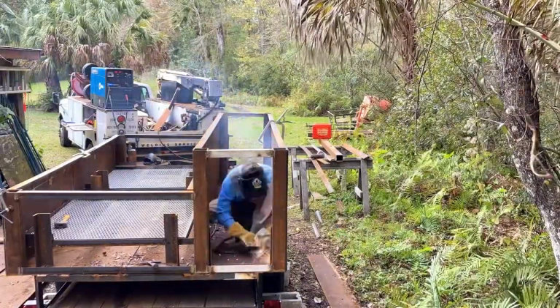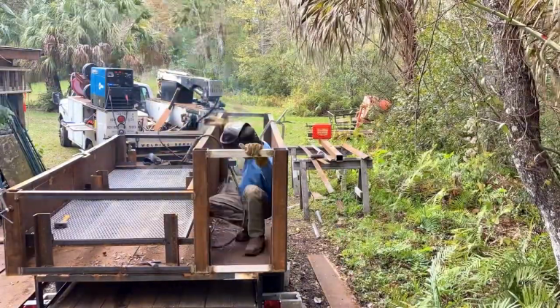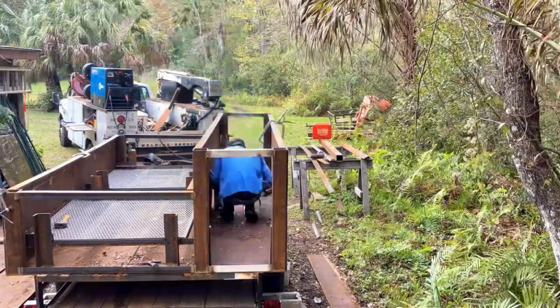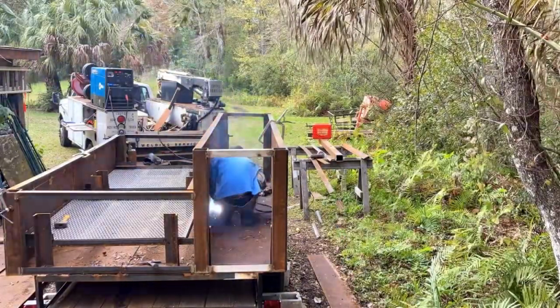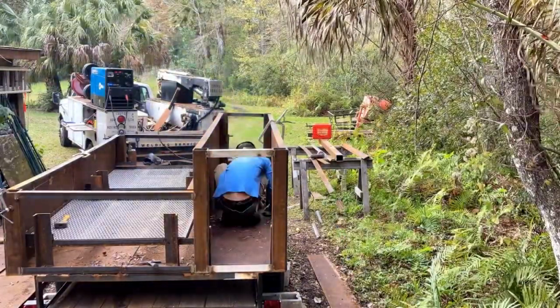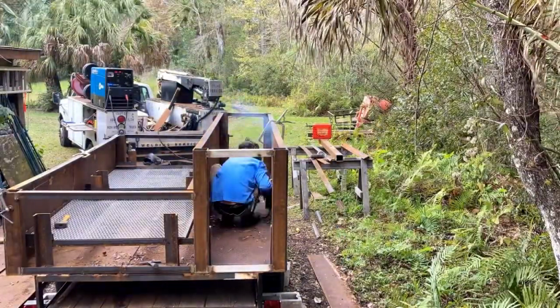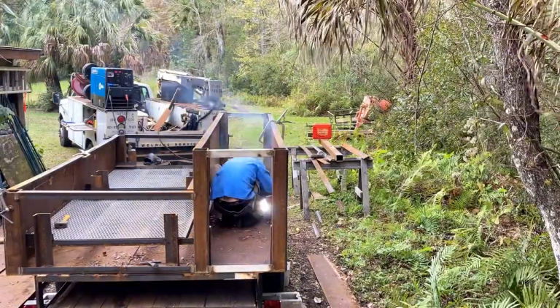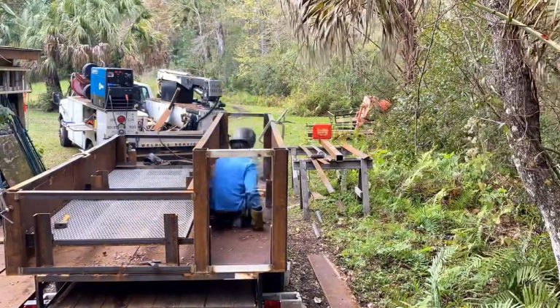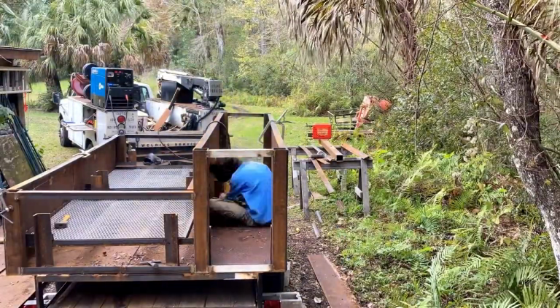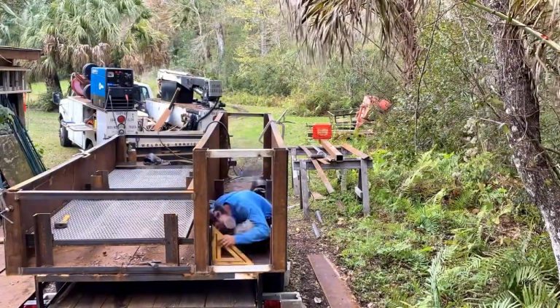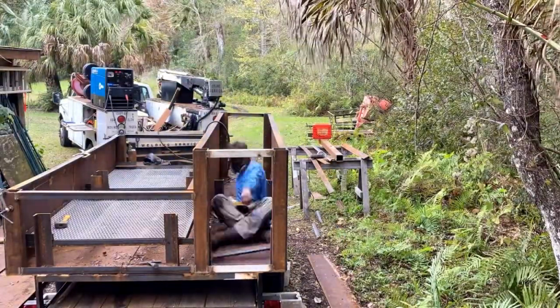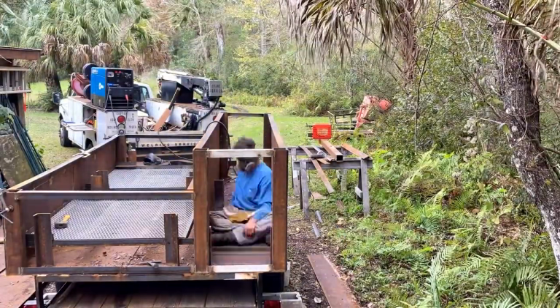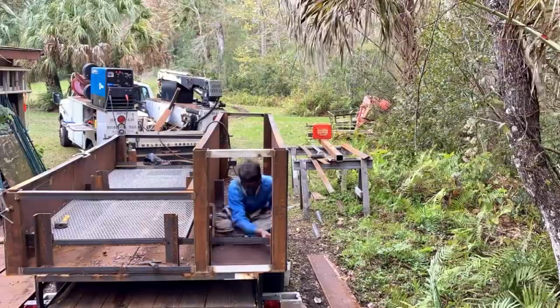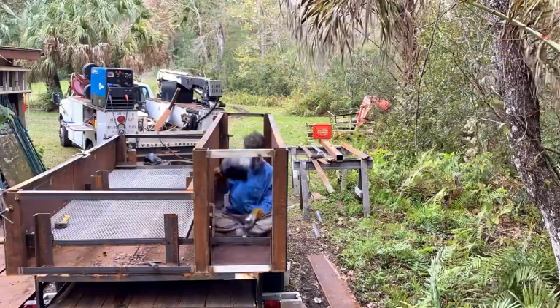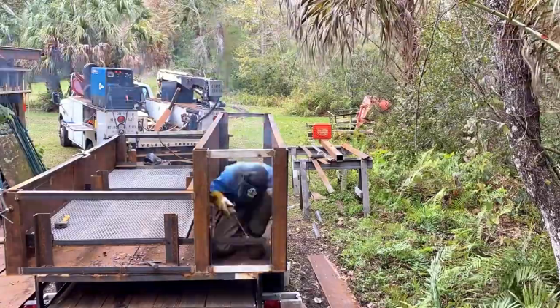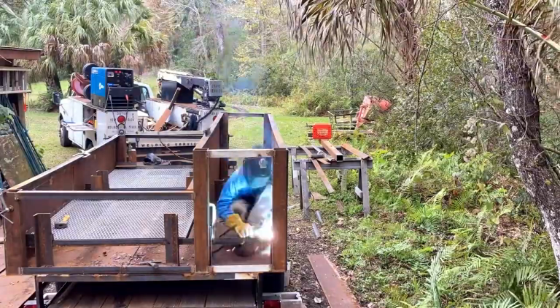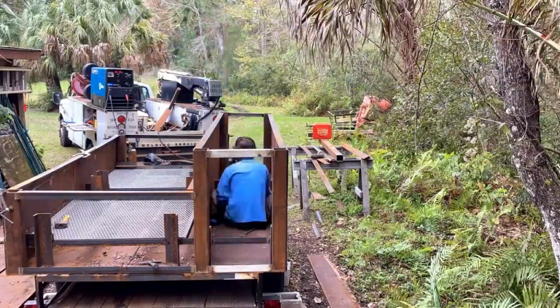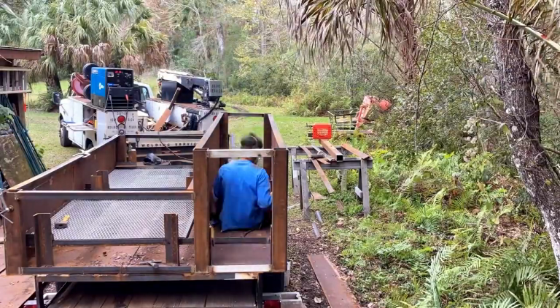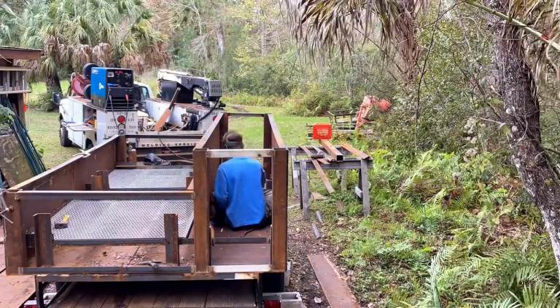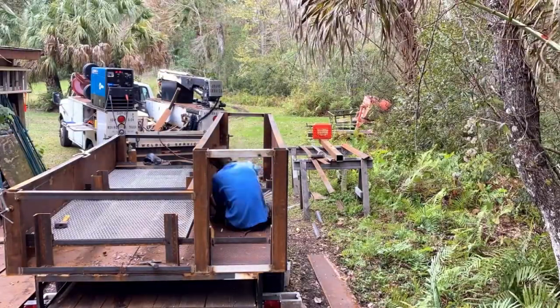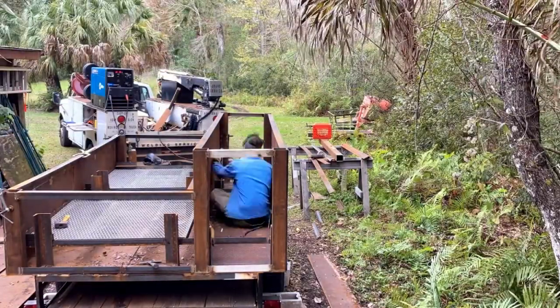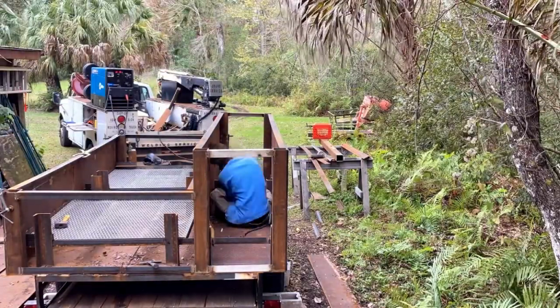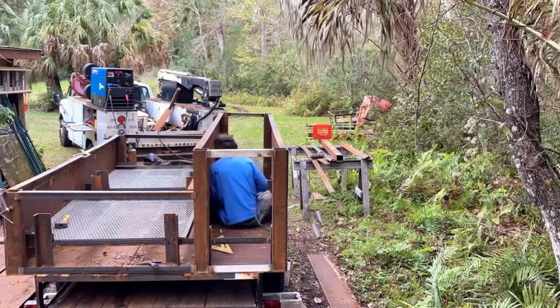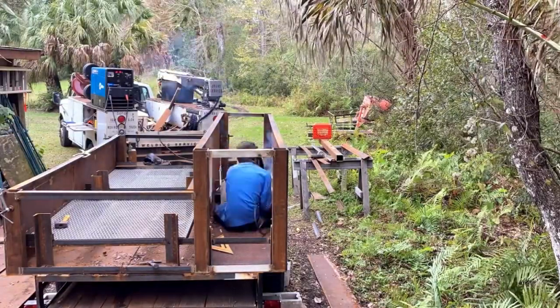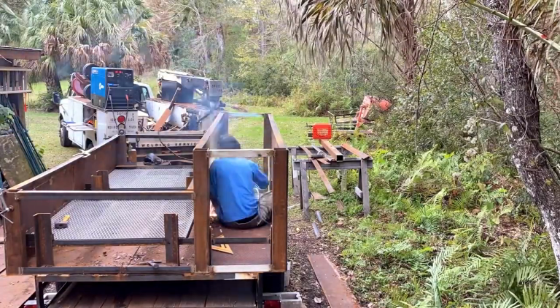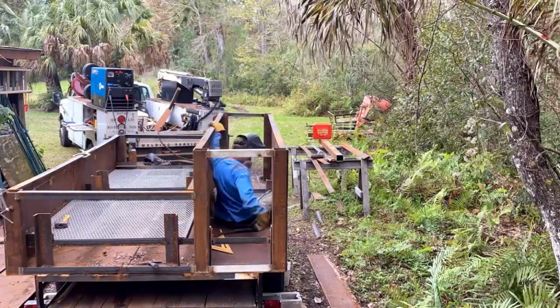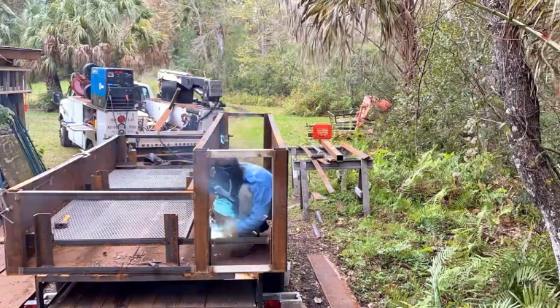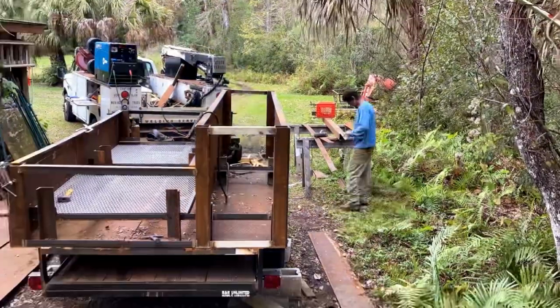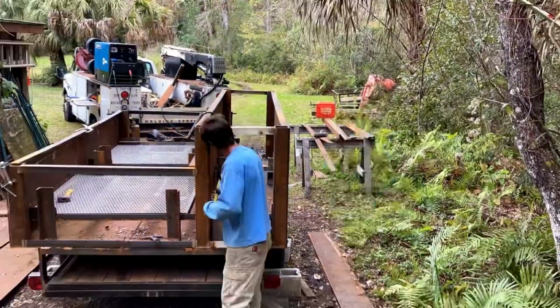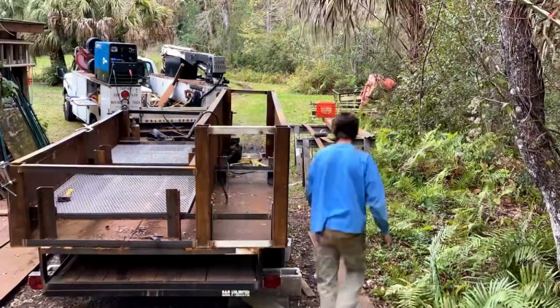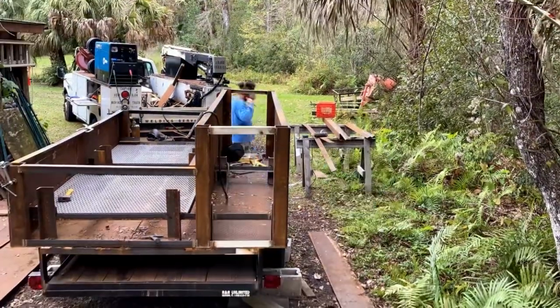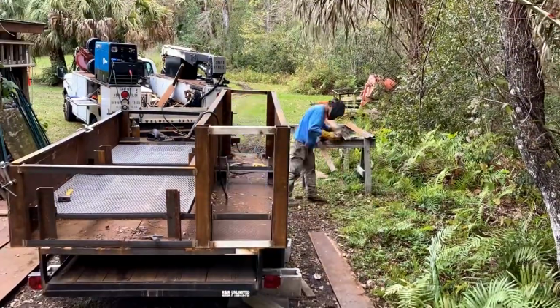The side you see me working on now is going to be for pigs — that's why it's so much taller. It's also going to have a much larger draw than the other side.